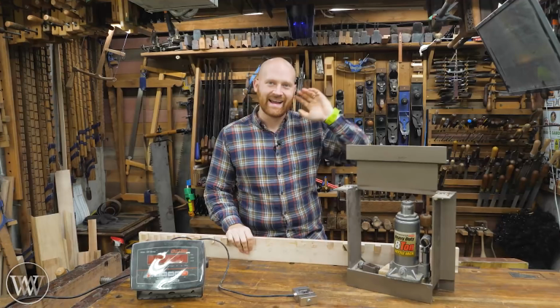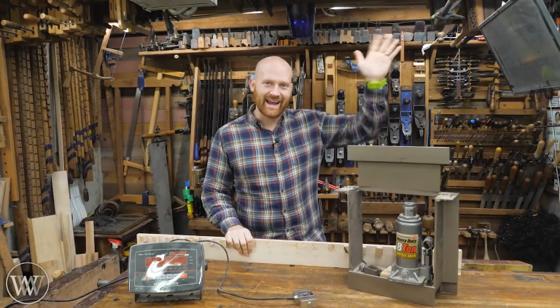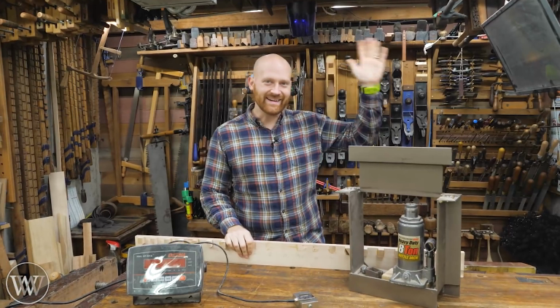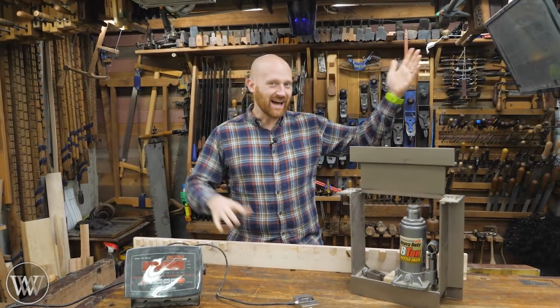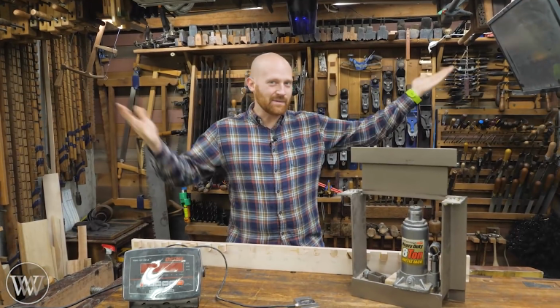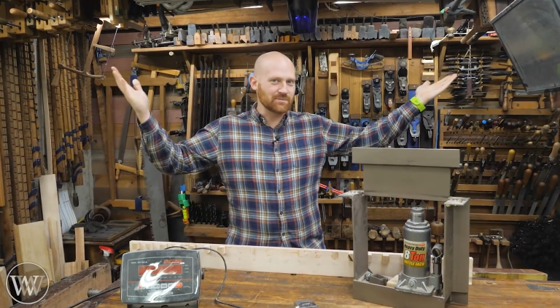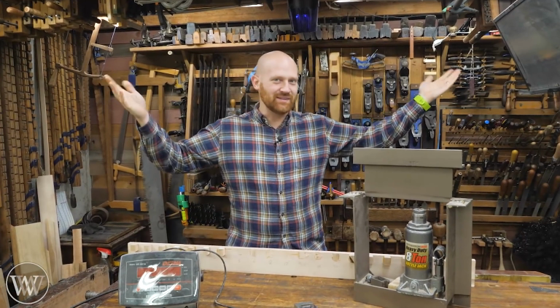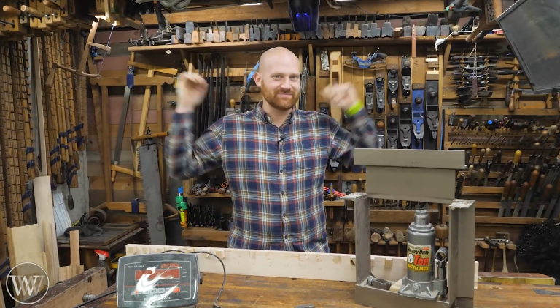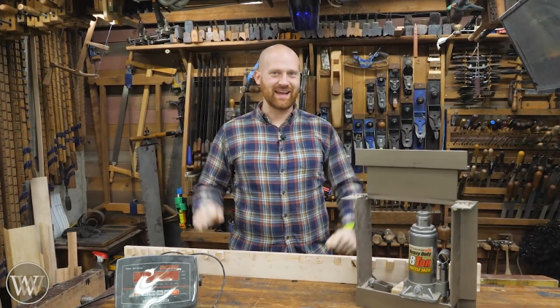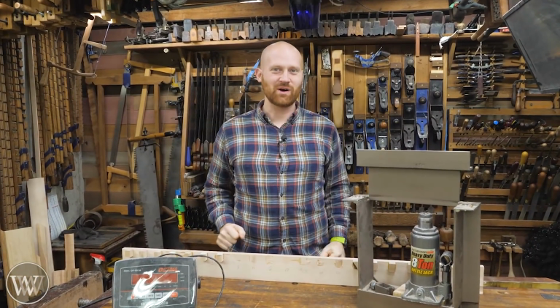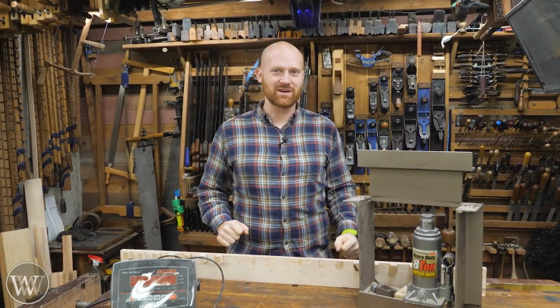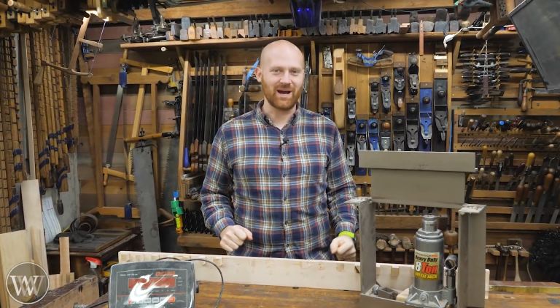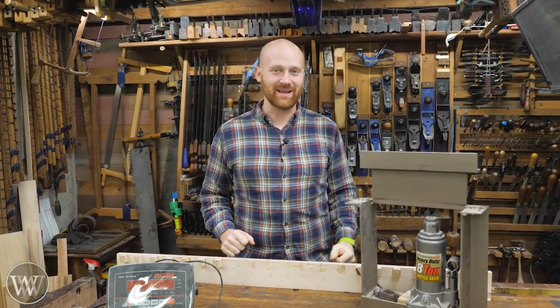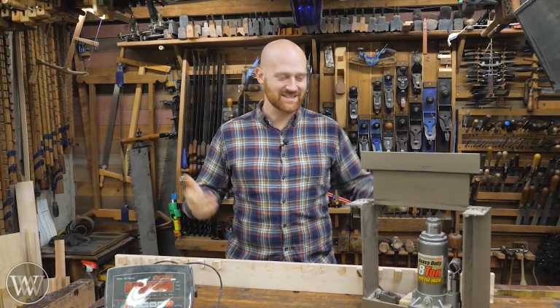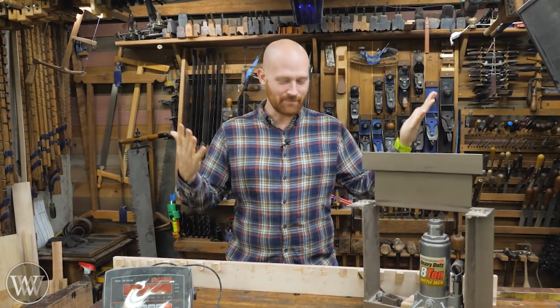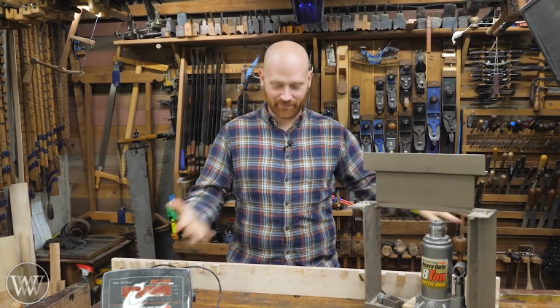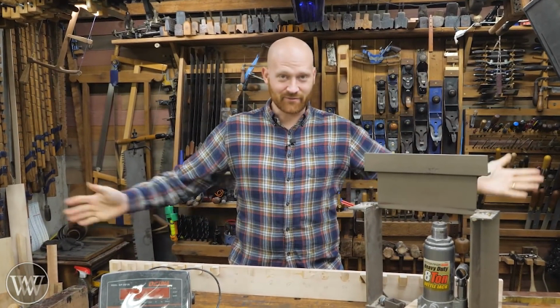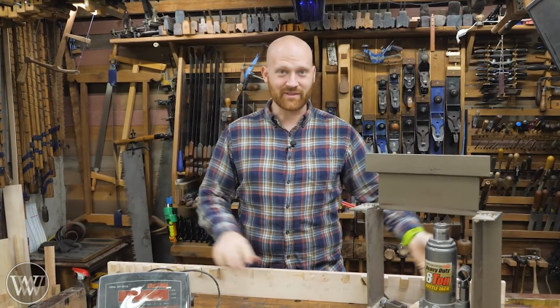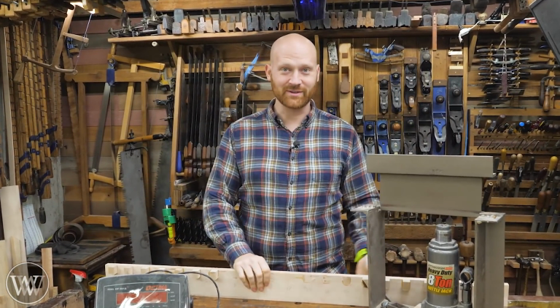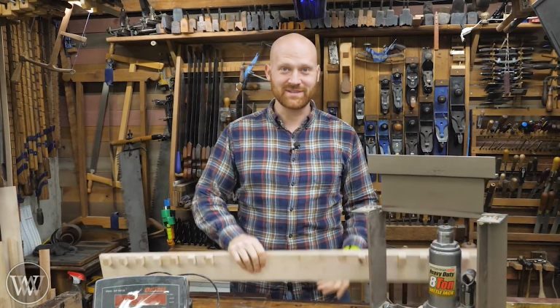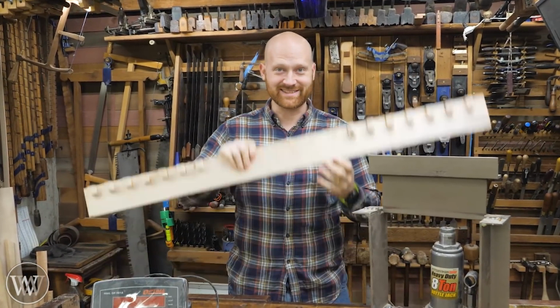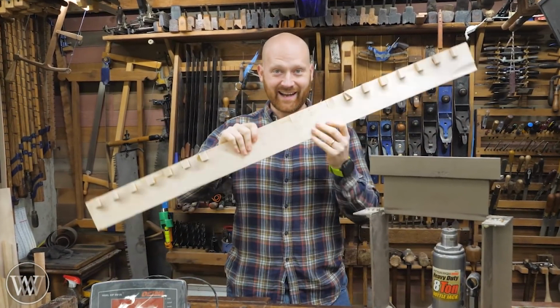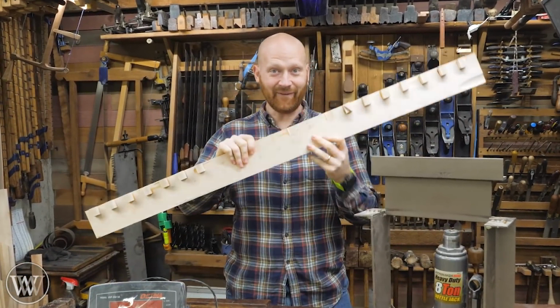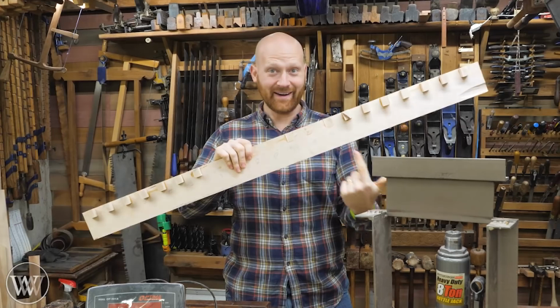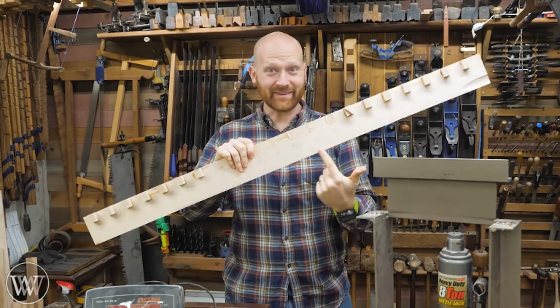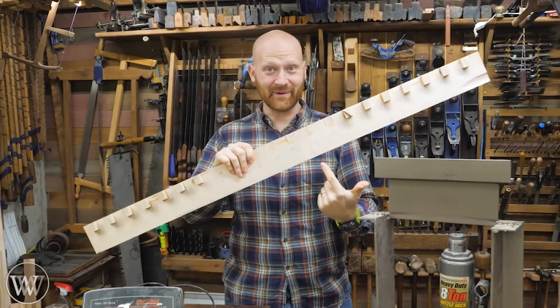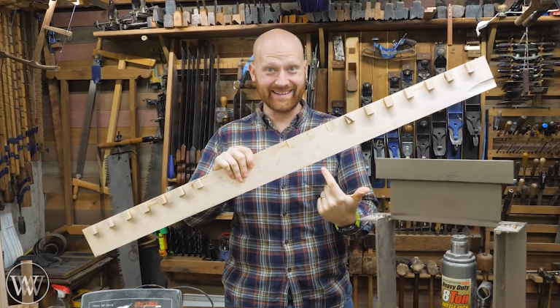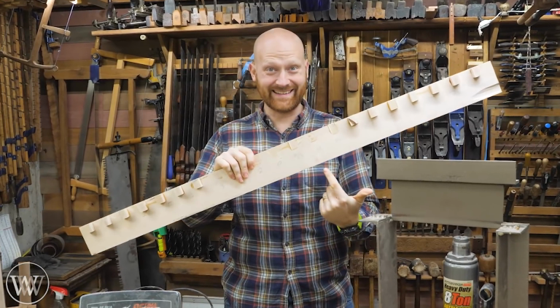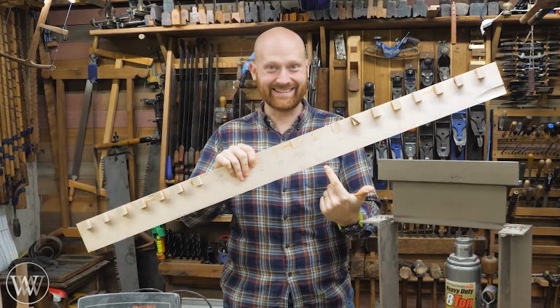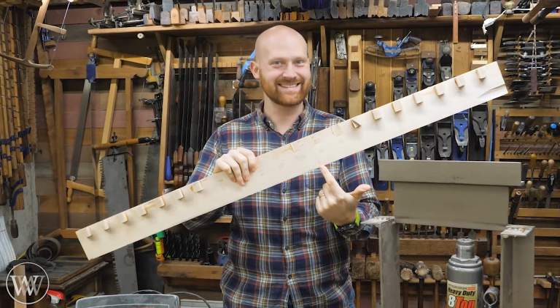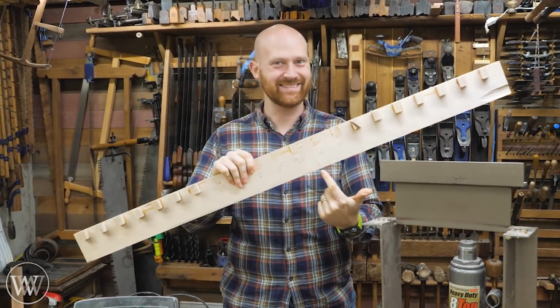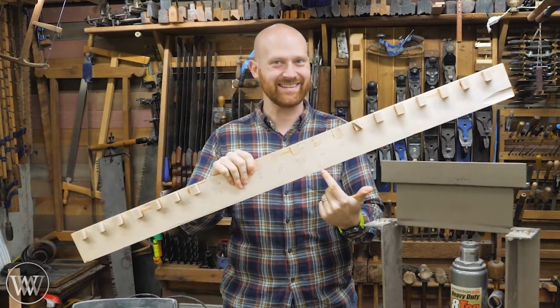Hey y'all, I'm James Wright and welcome to my shop. It's time for another glue test — I know, another one! Let's dive in.